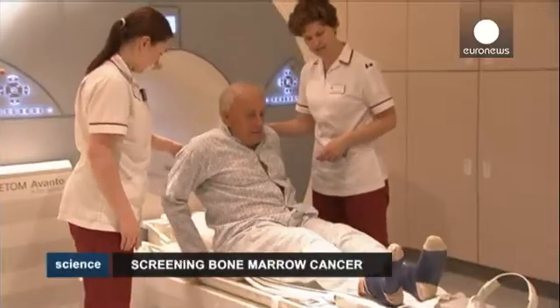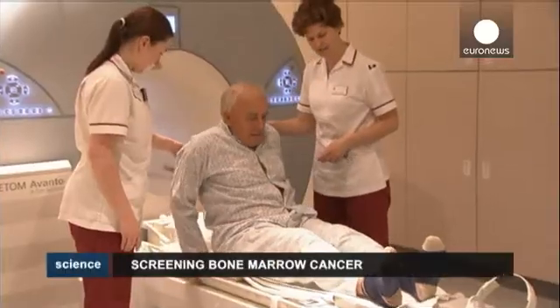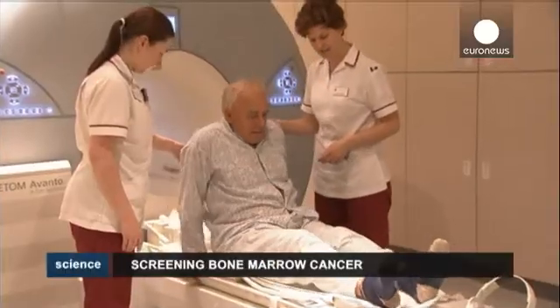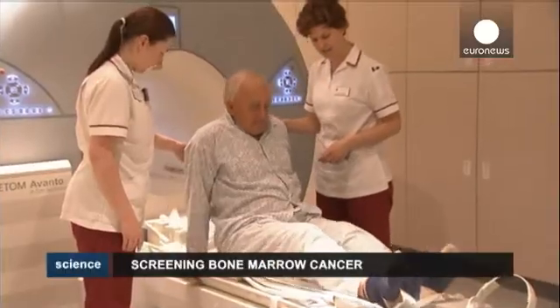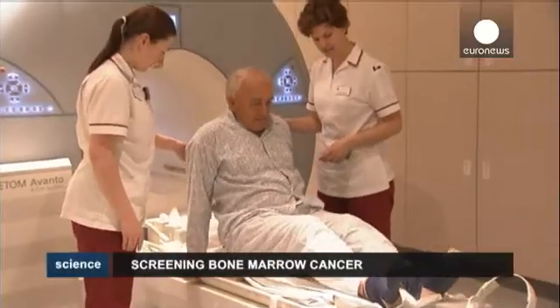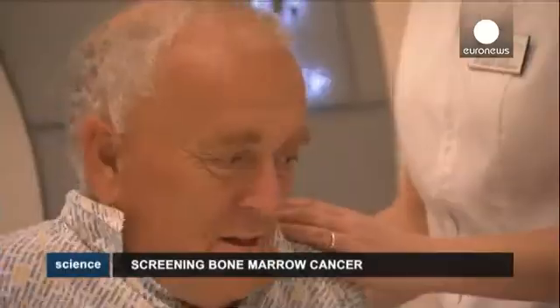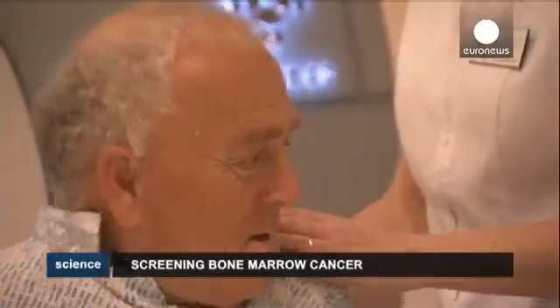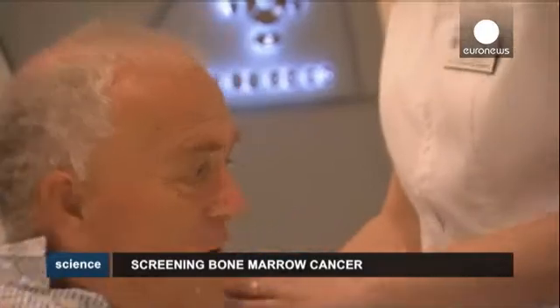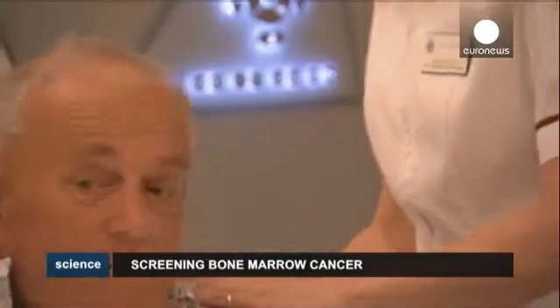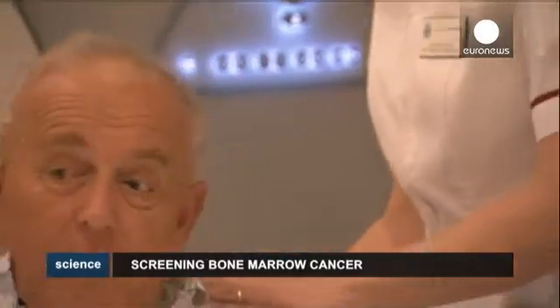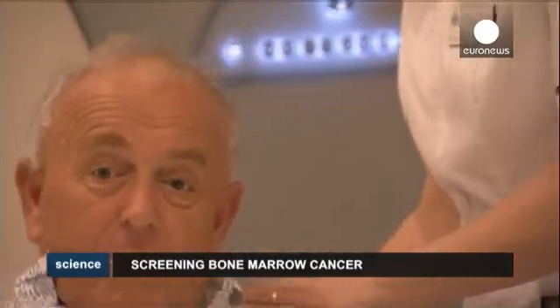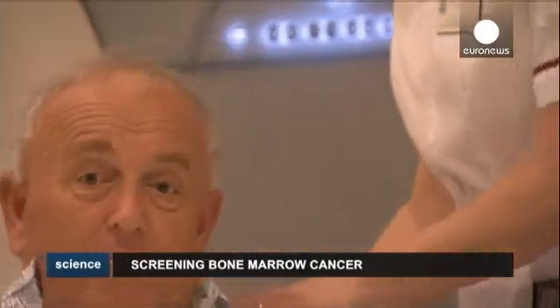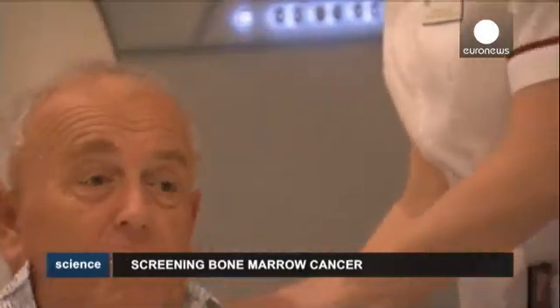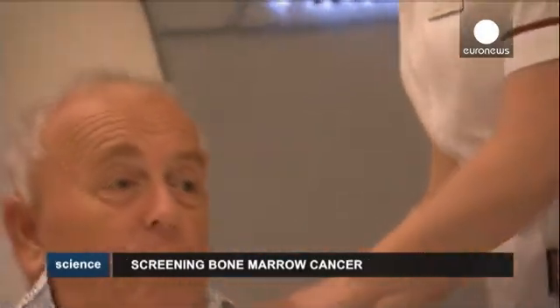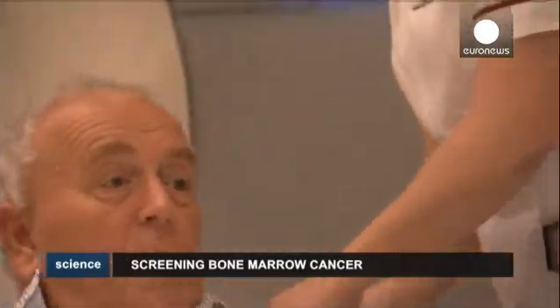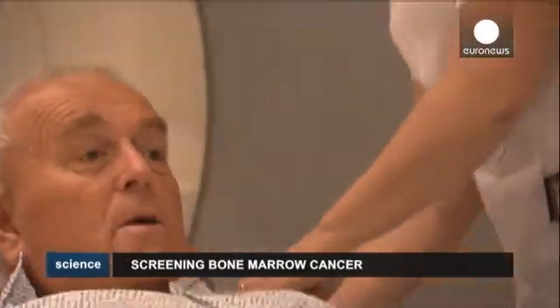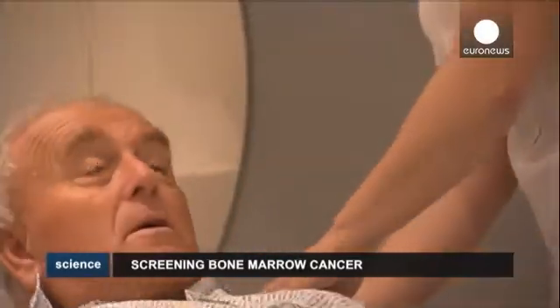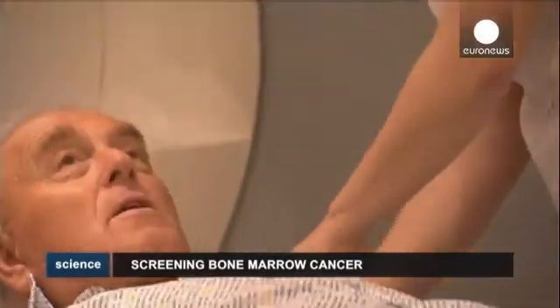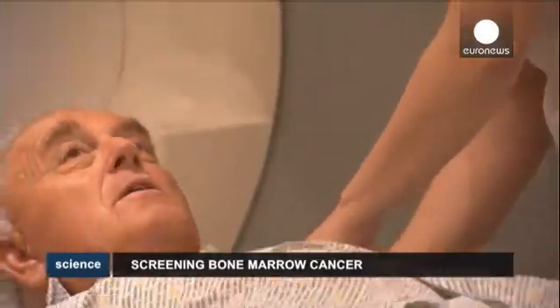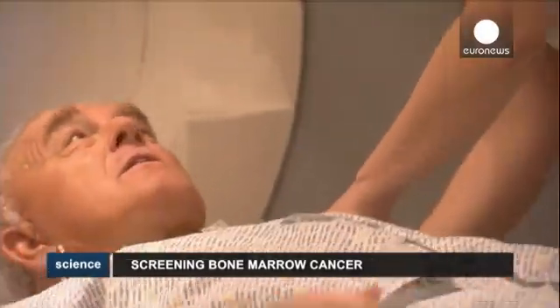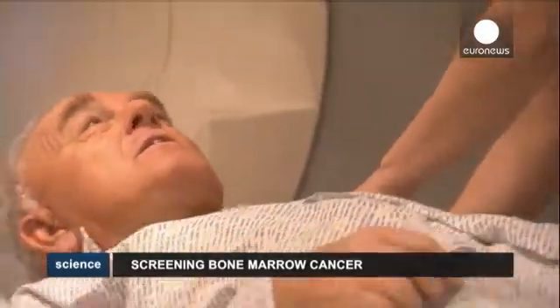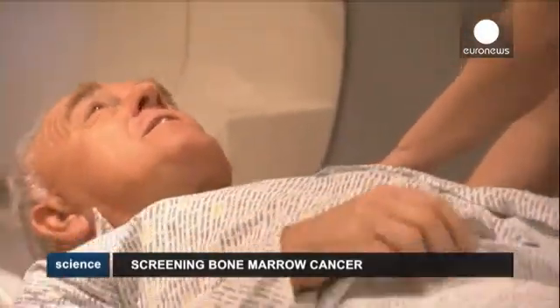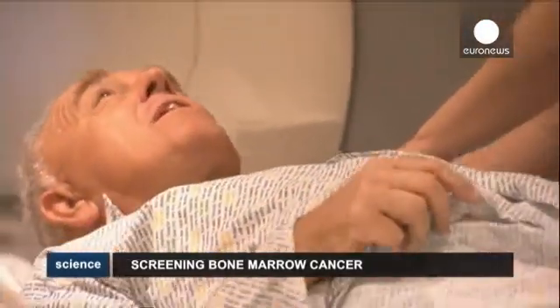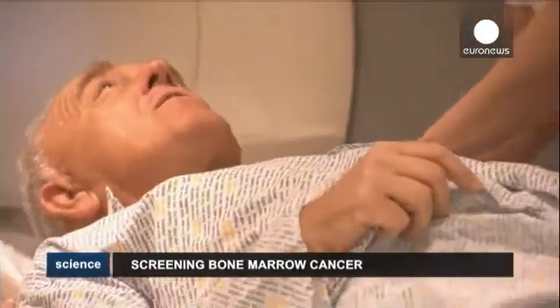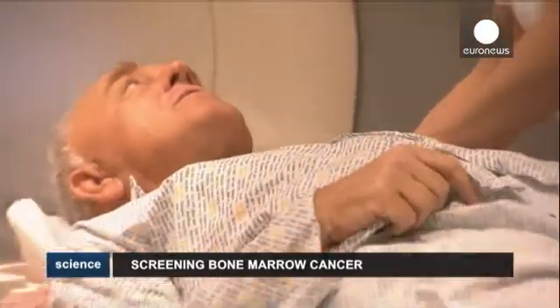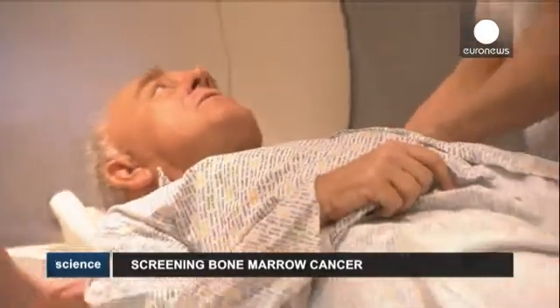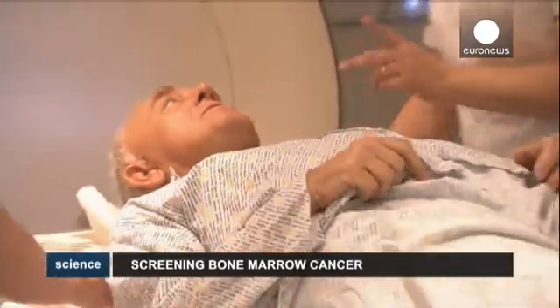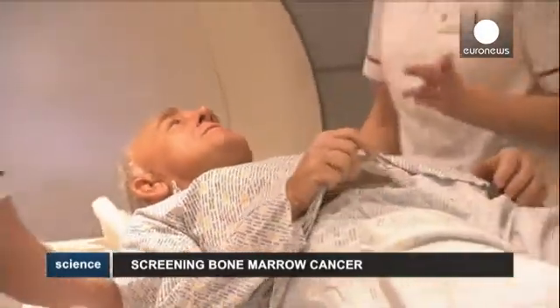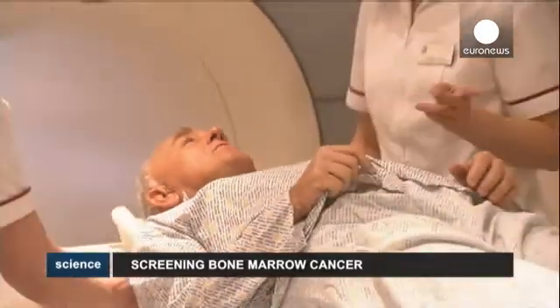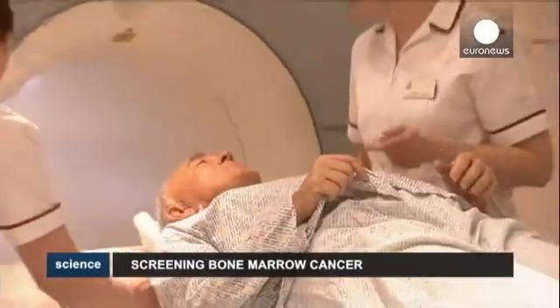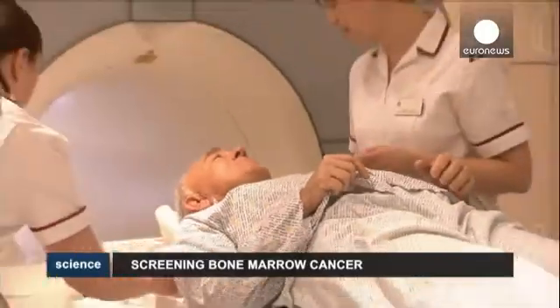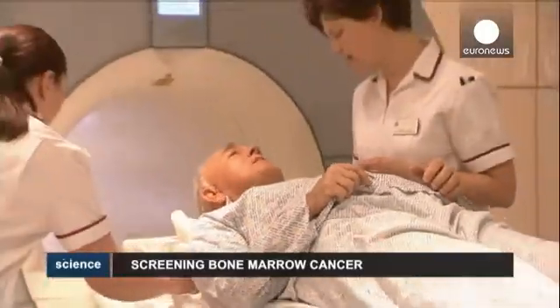Rodney Benjamin suffers from myeloma, a largely incurable type of bone marrow cancer which affects plasma cells in the blood.